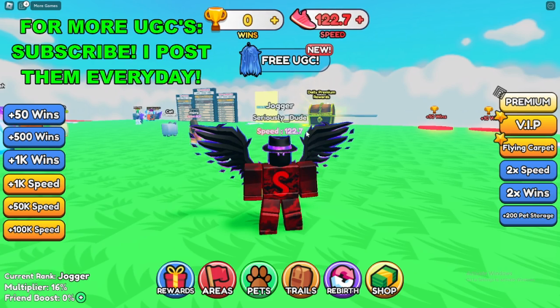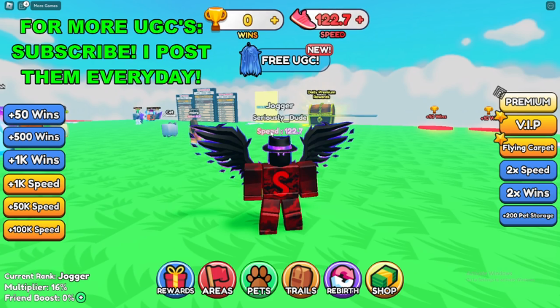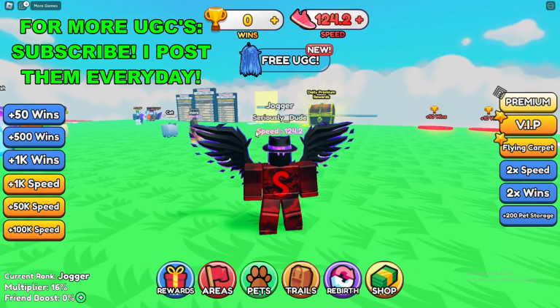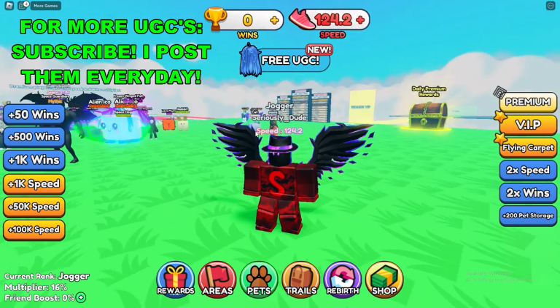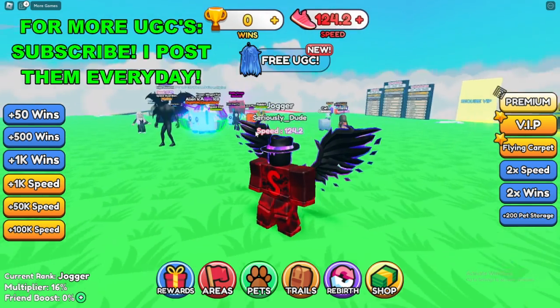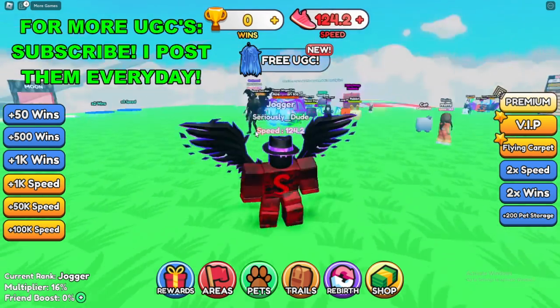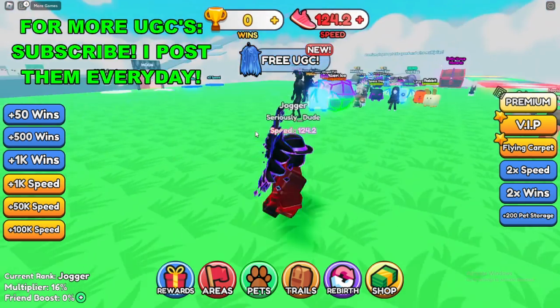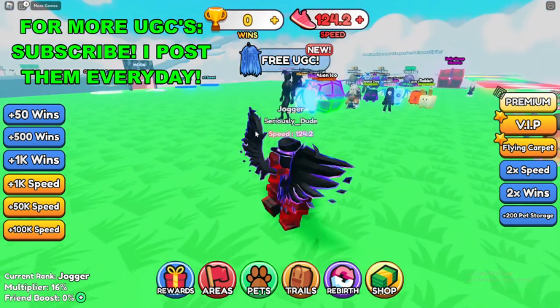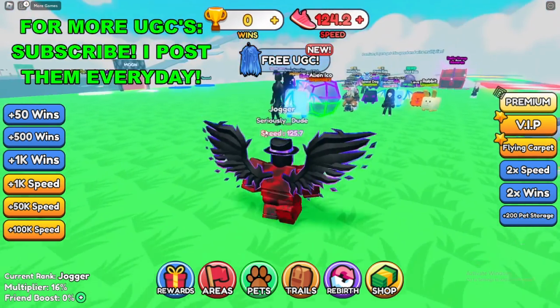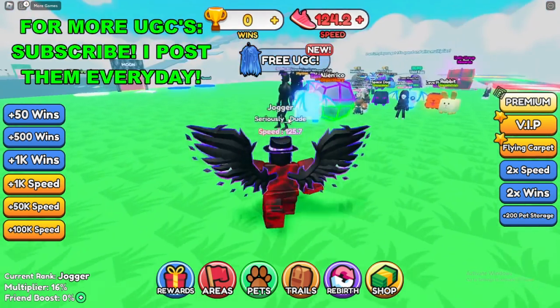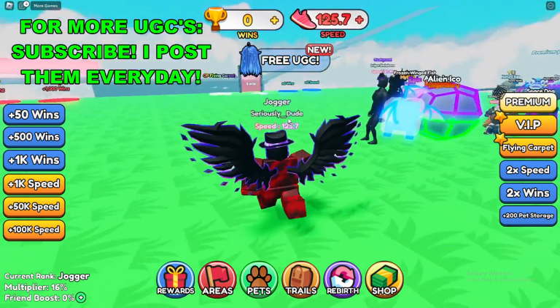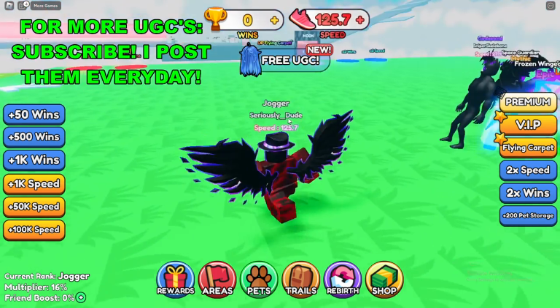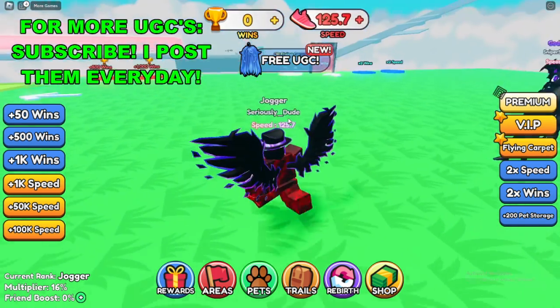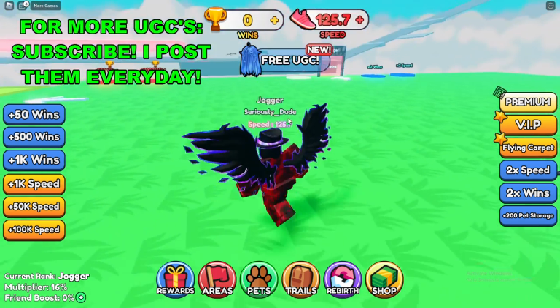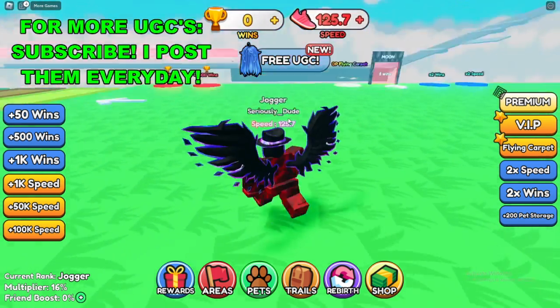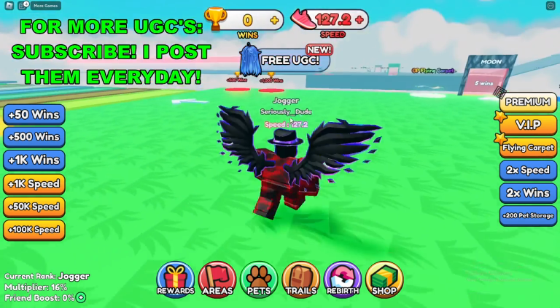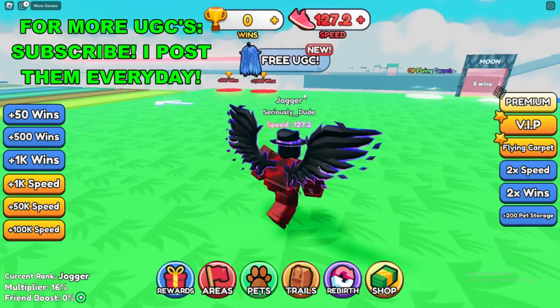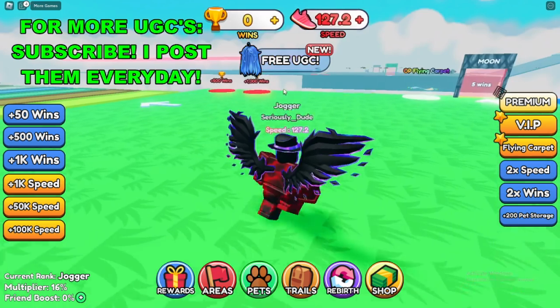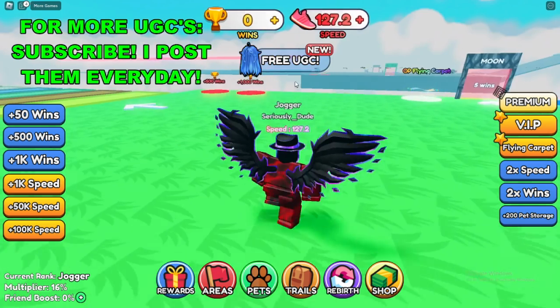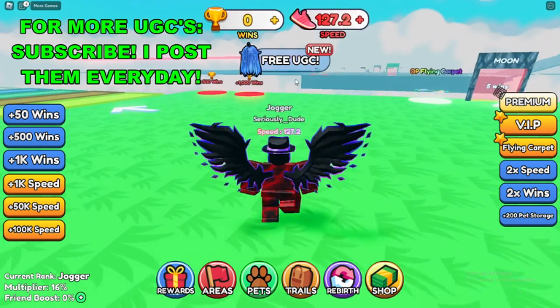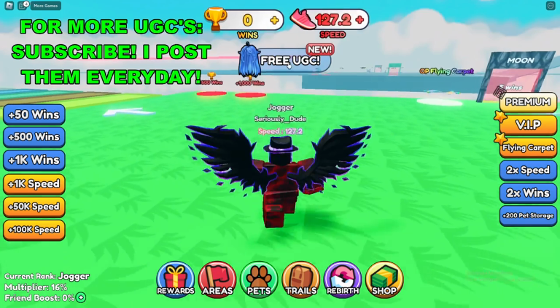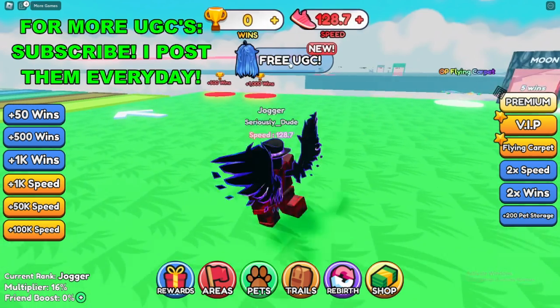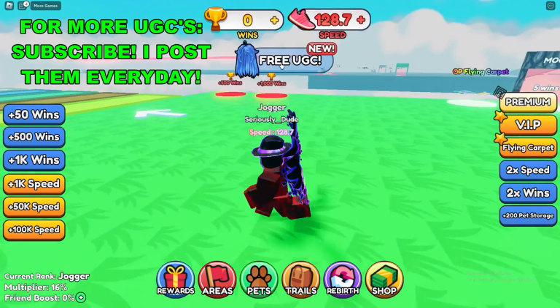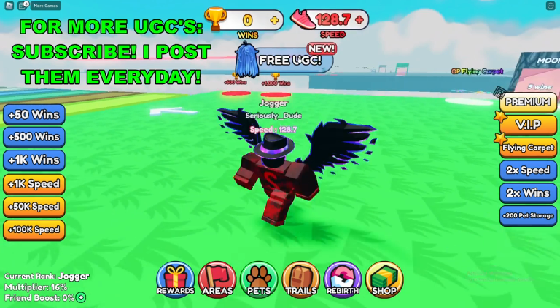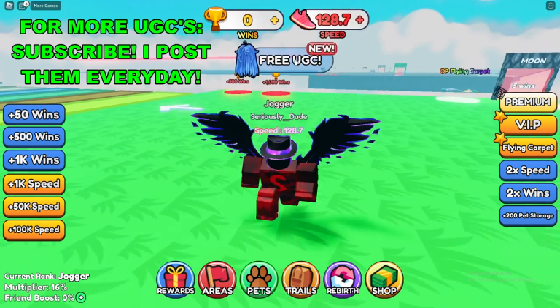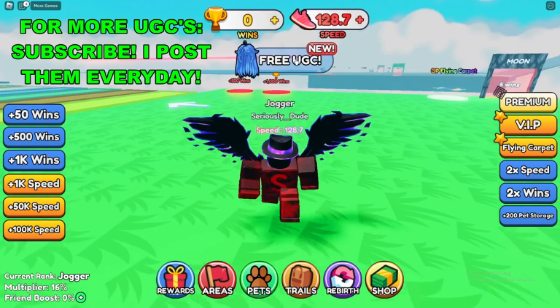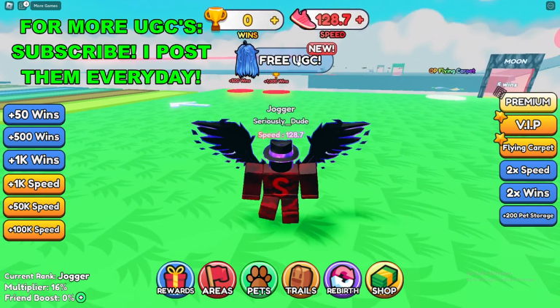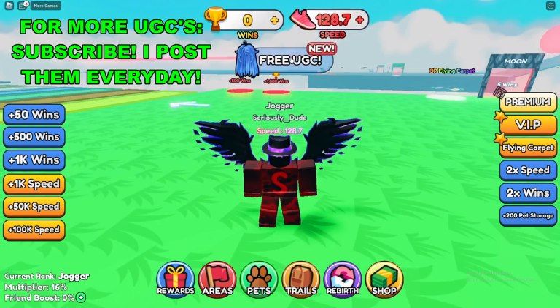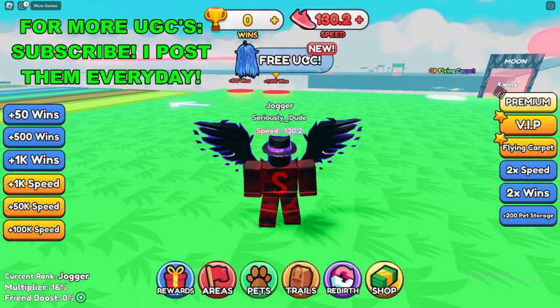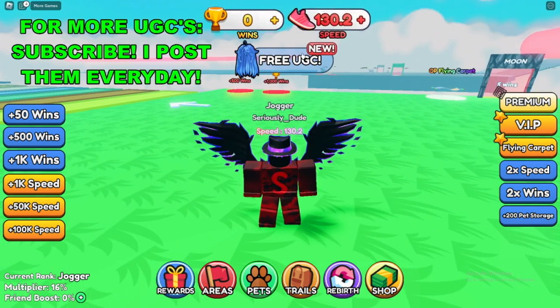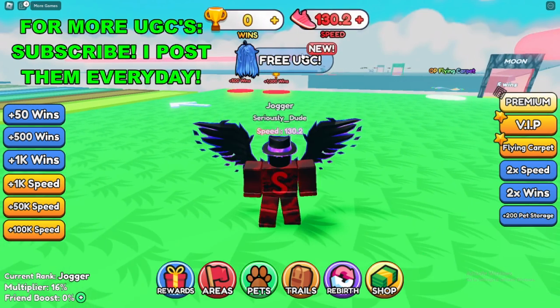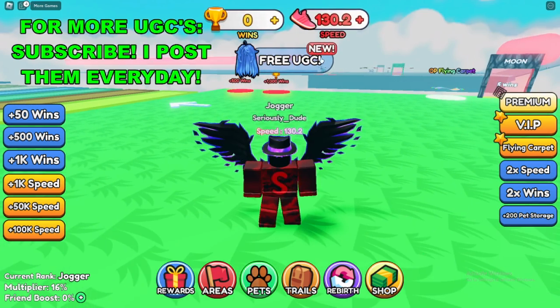Once you are in the game, go to the top of your screen and click on Free UGC.